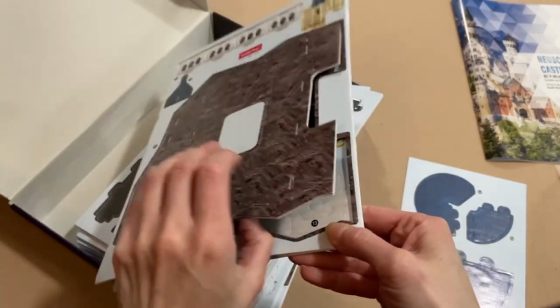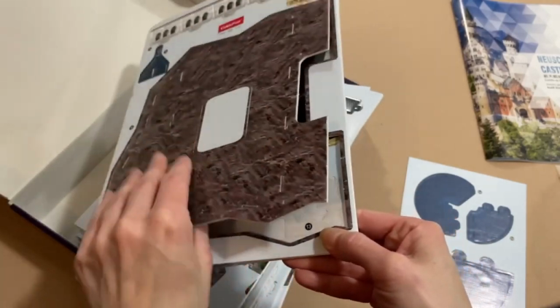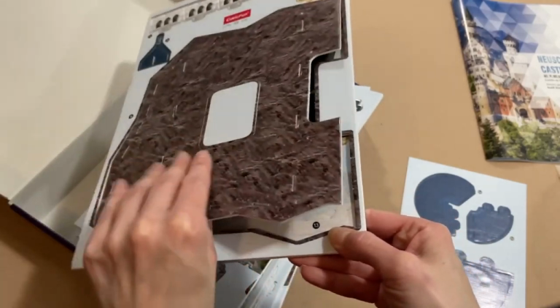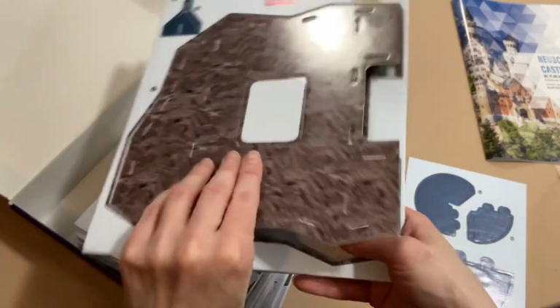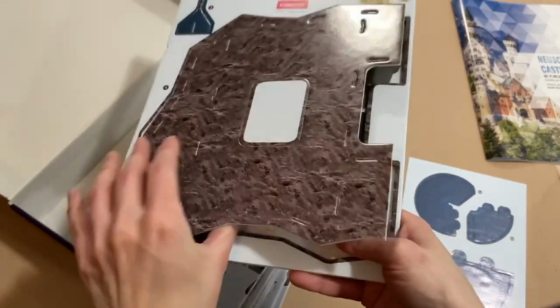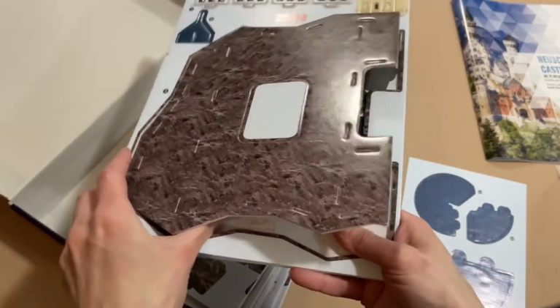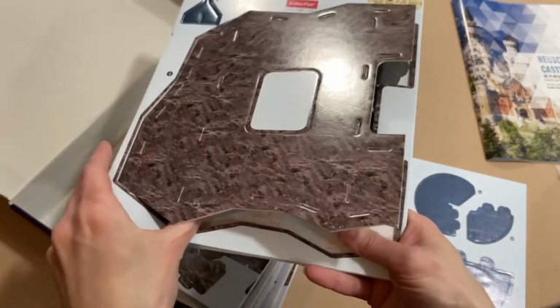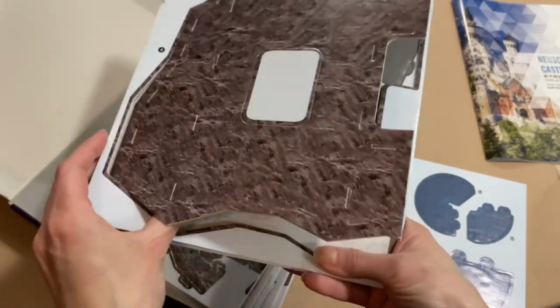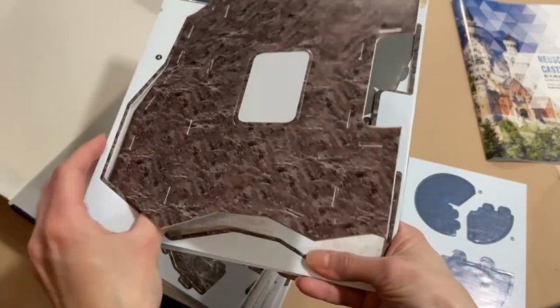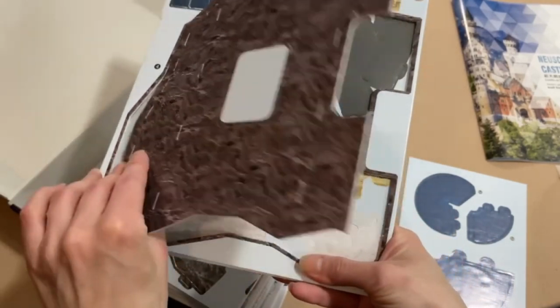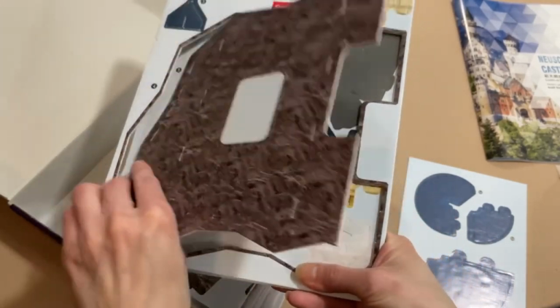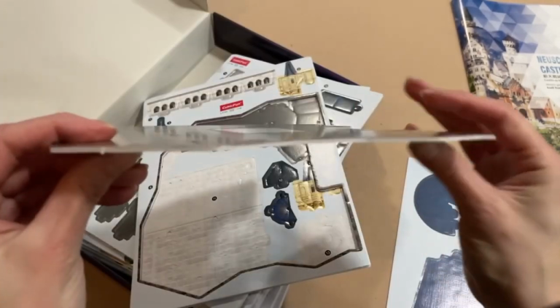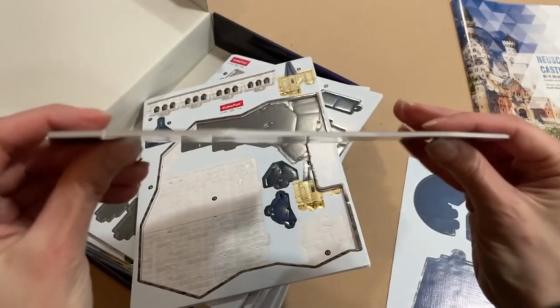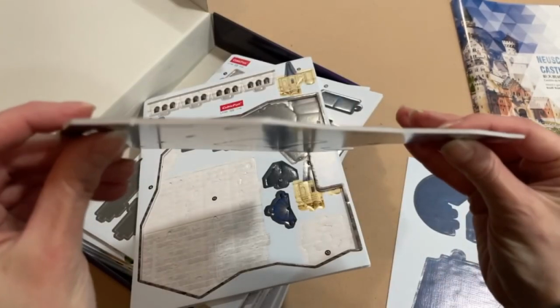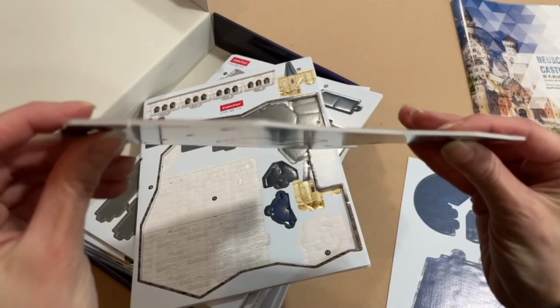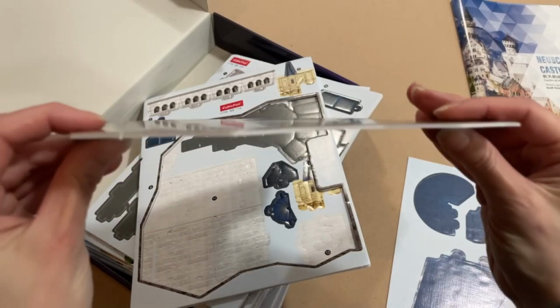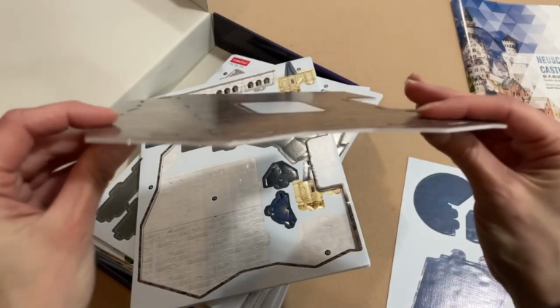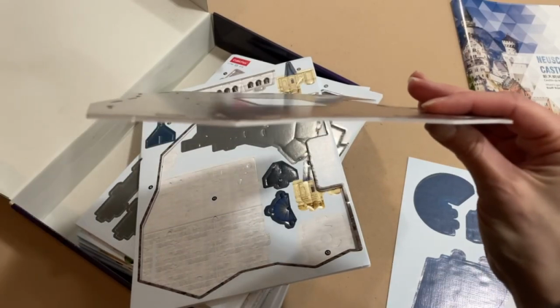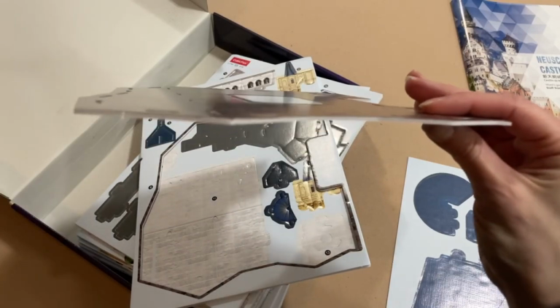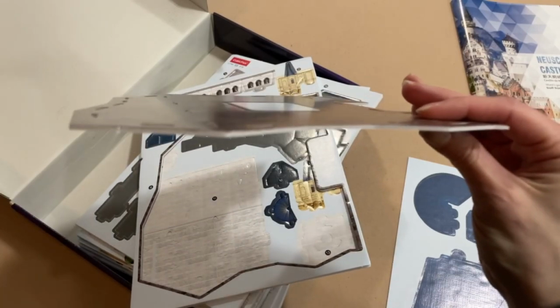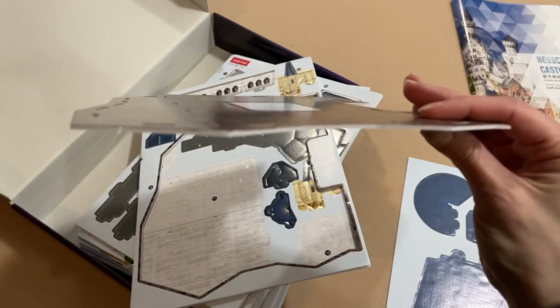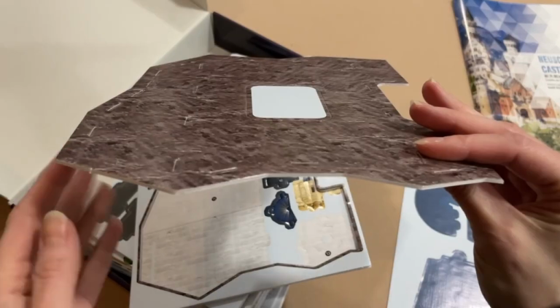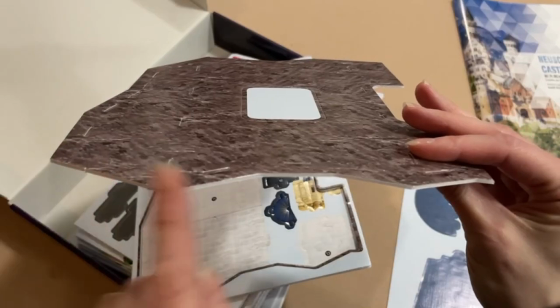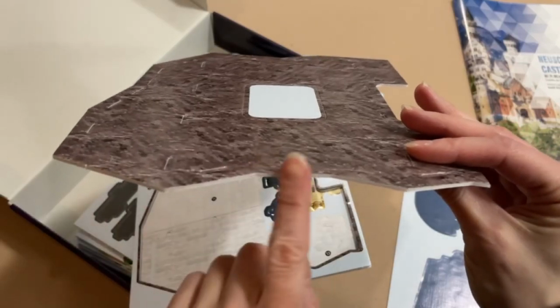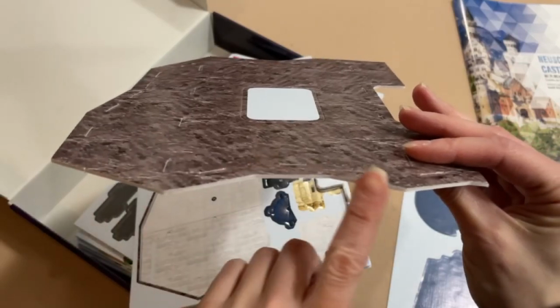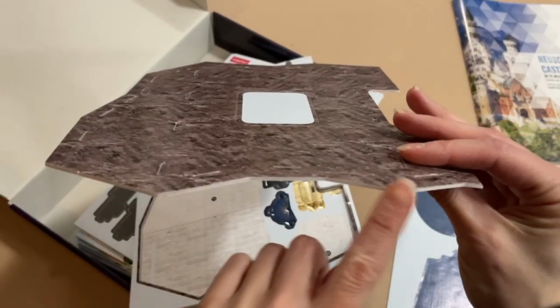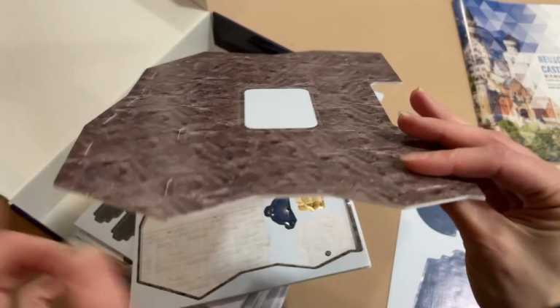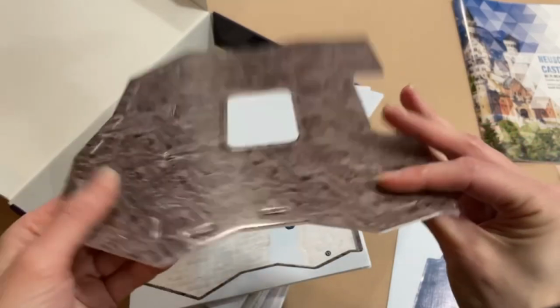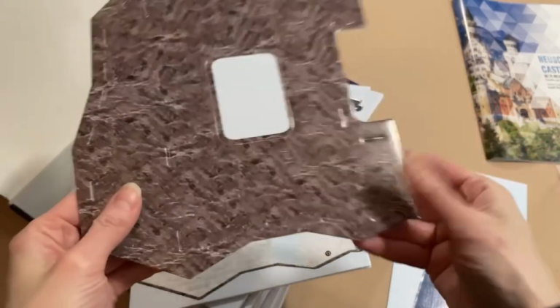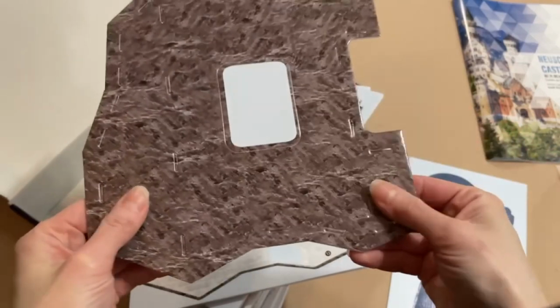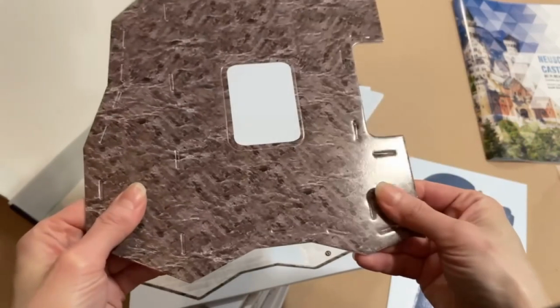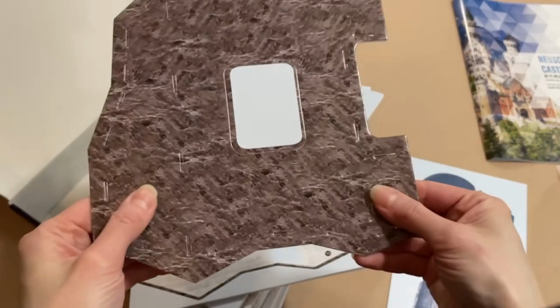Let's pull this out and check it out. So that's about the thickness of the puzzle board — you can see there. Pretty sturdy.